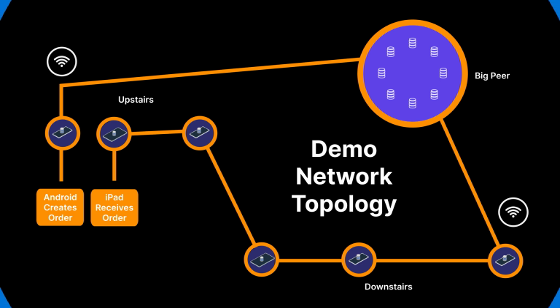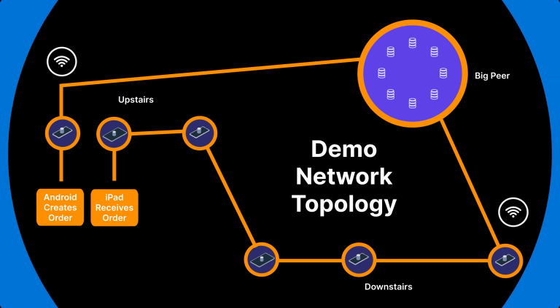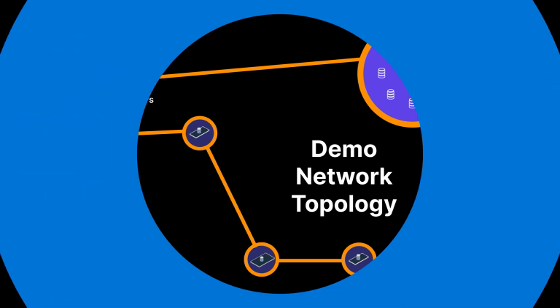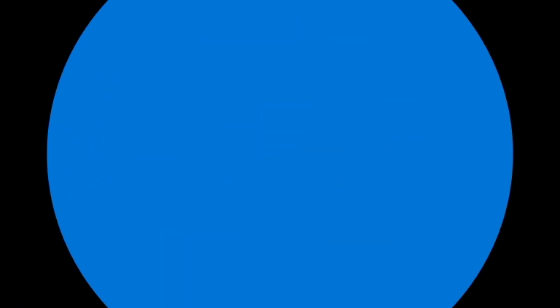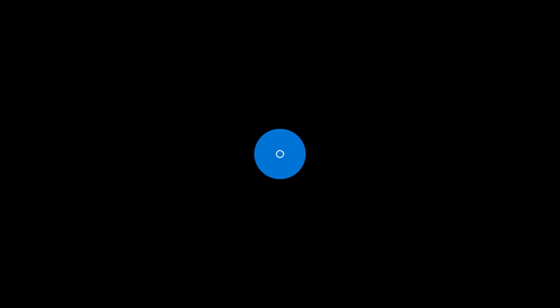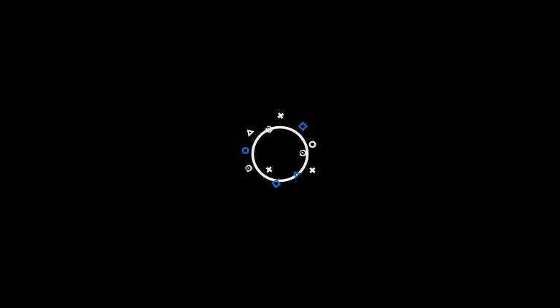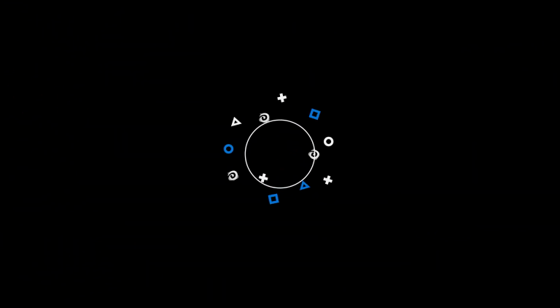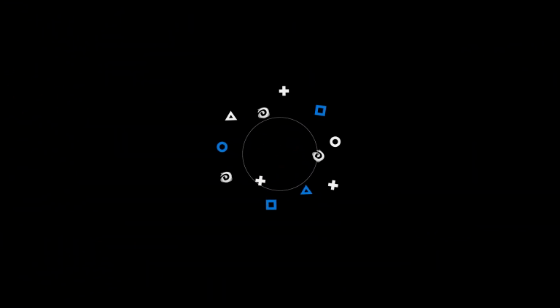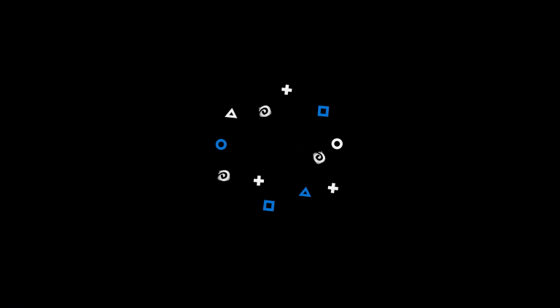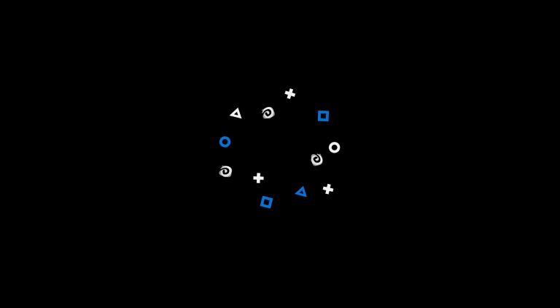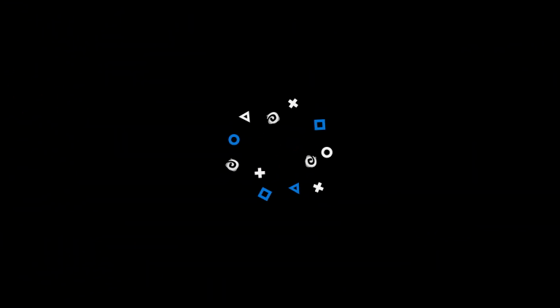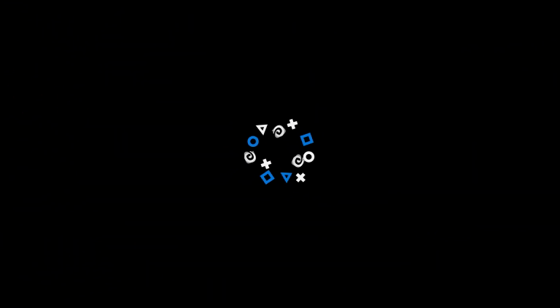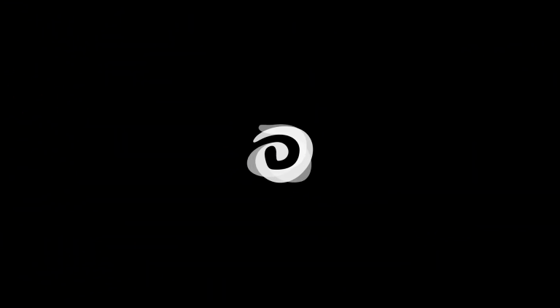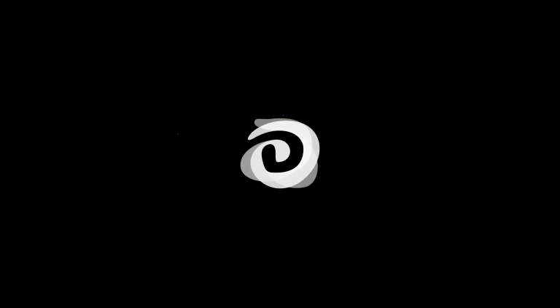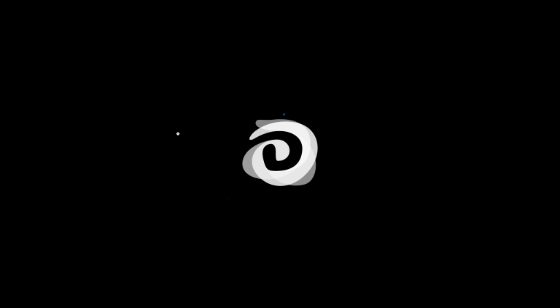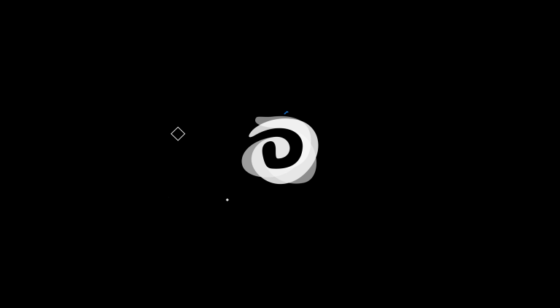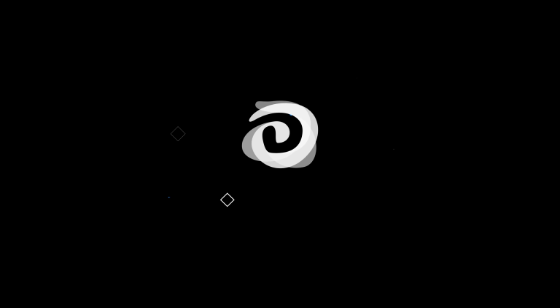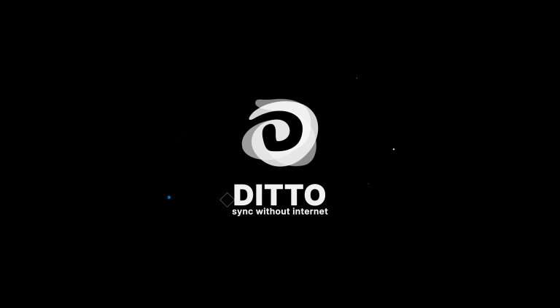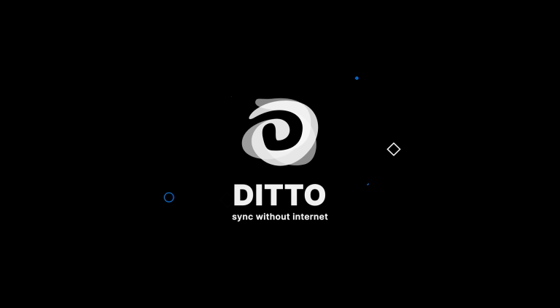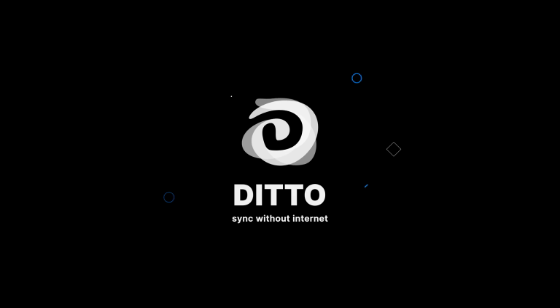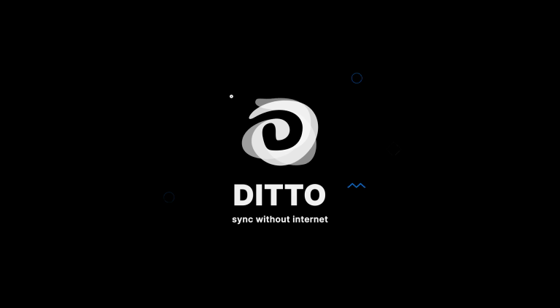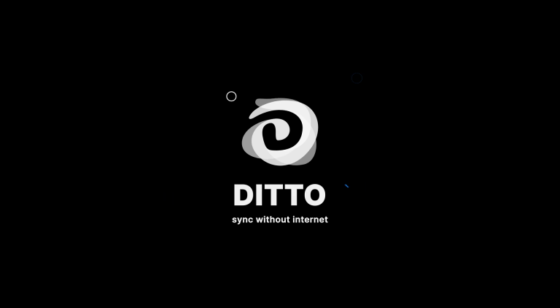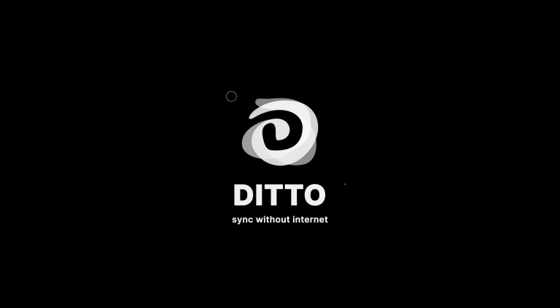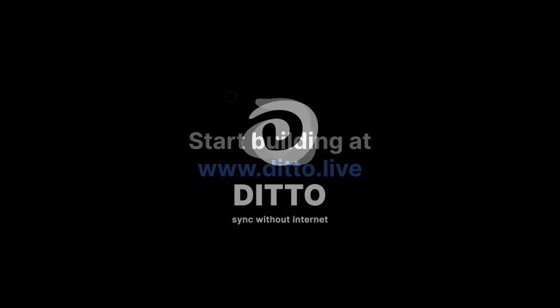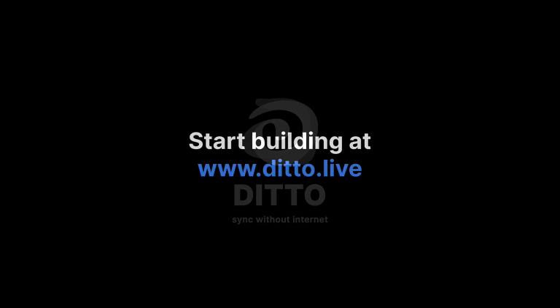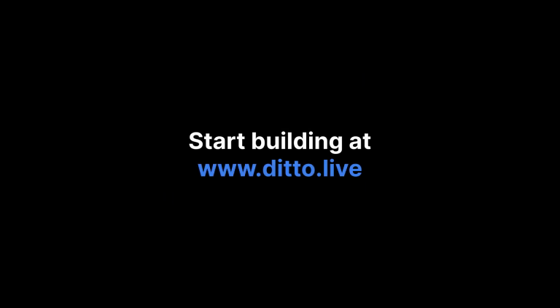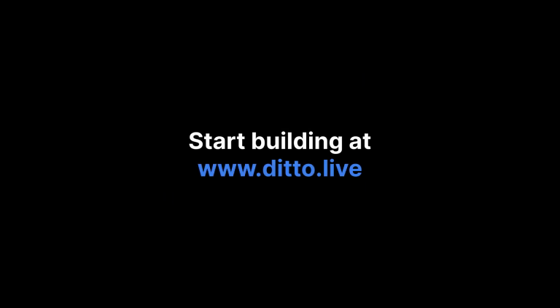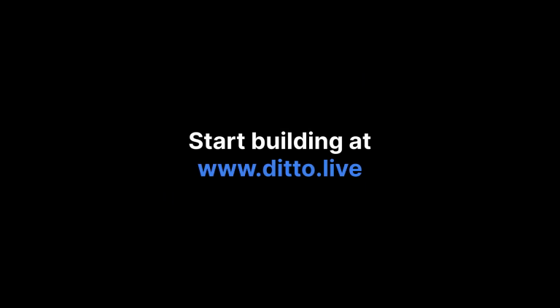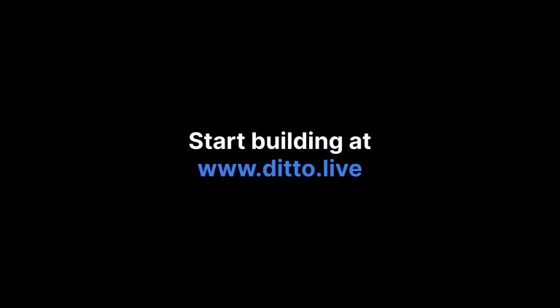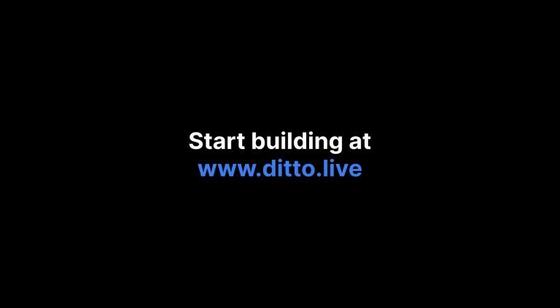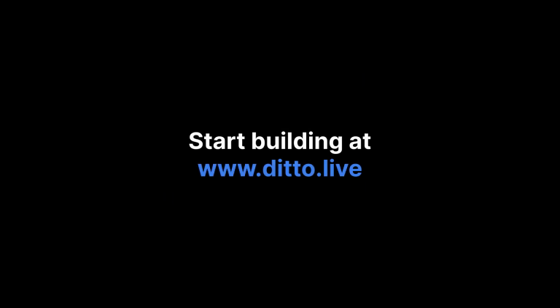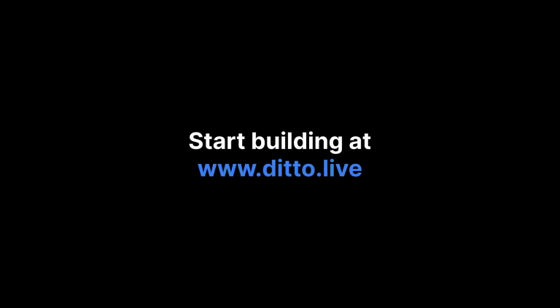To discover what you can build with the rainbow connection, visit us at ditto.live to check out our docs and start building today.